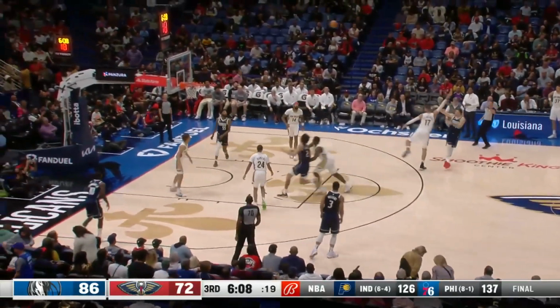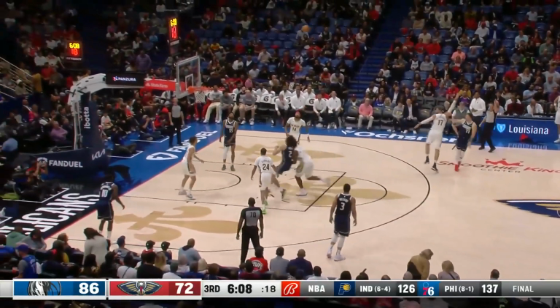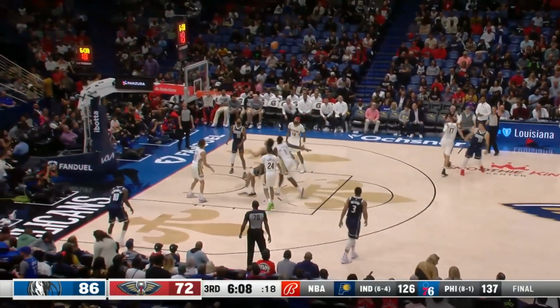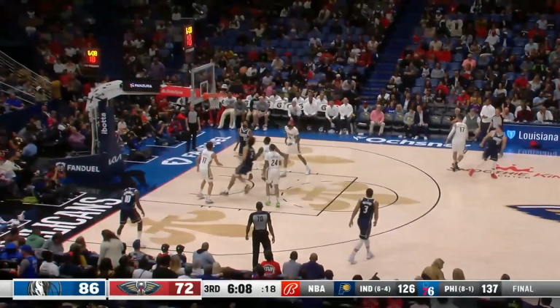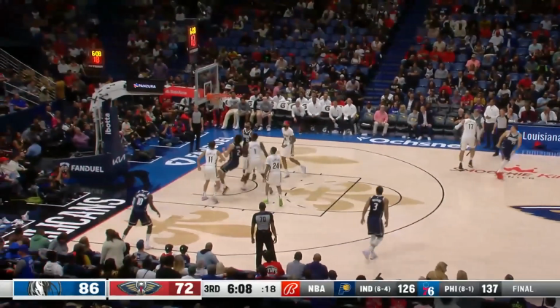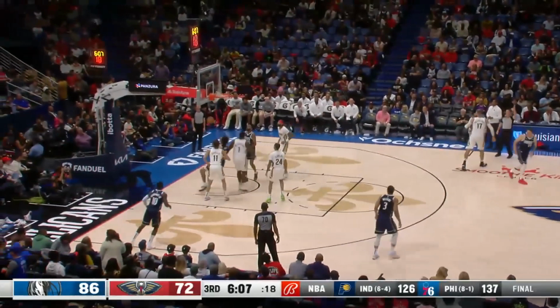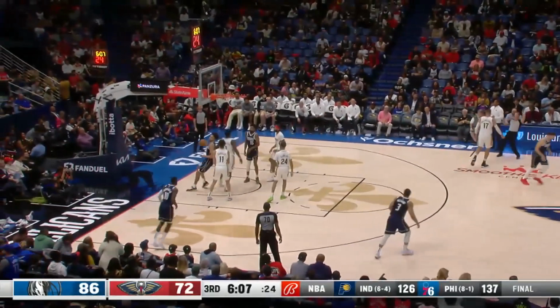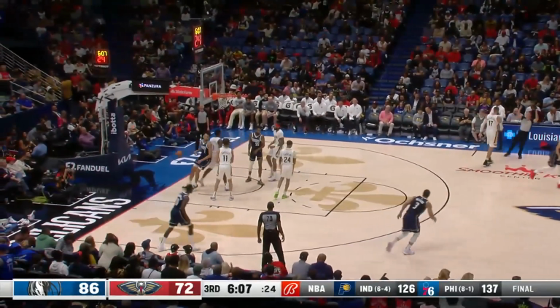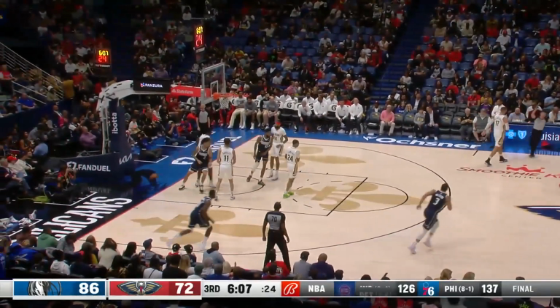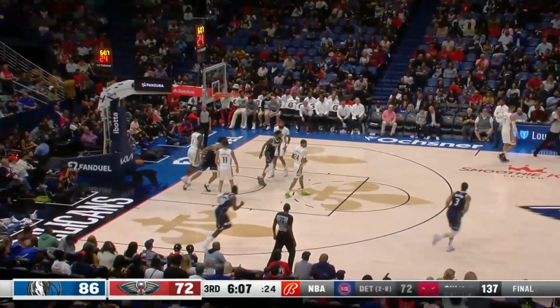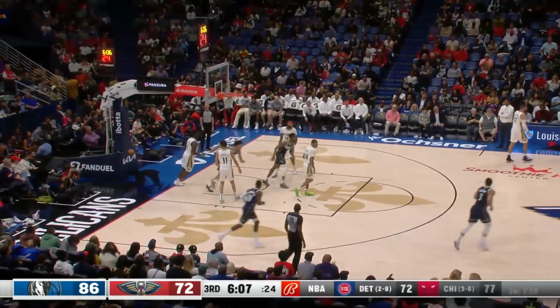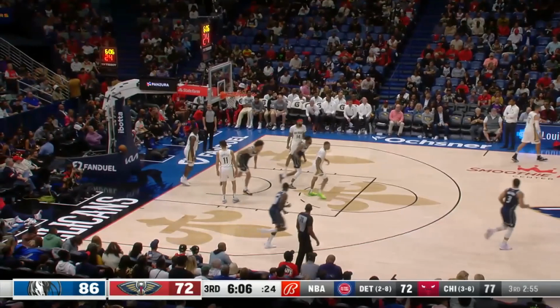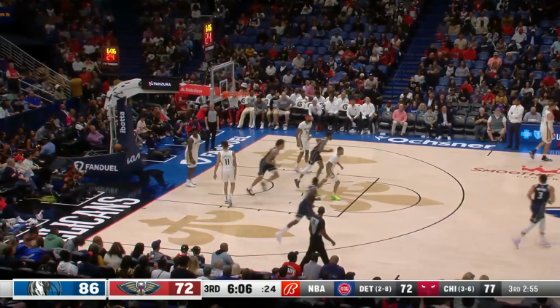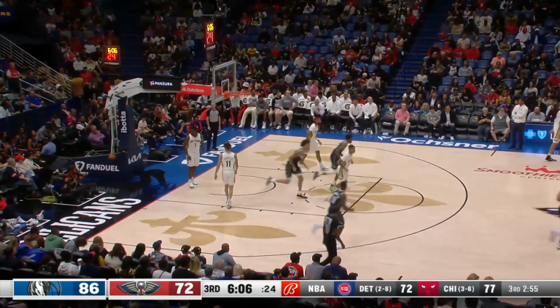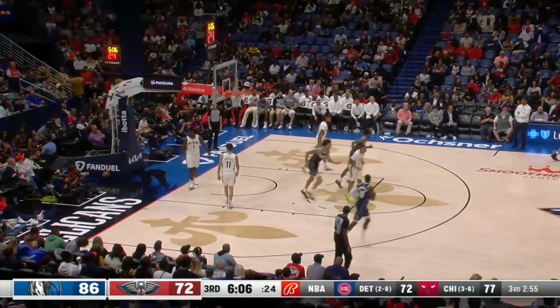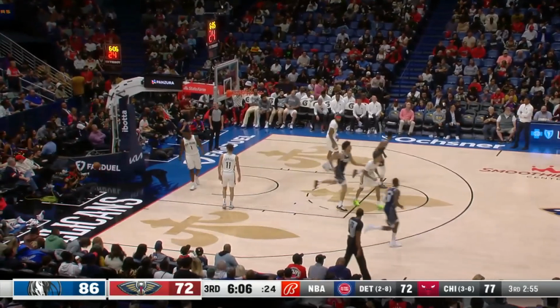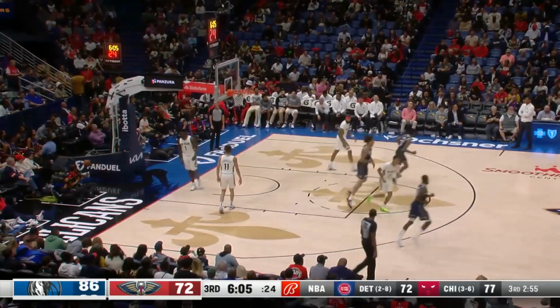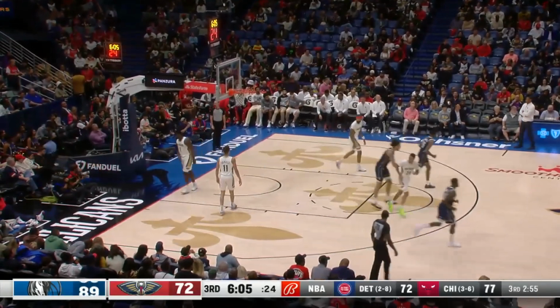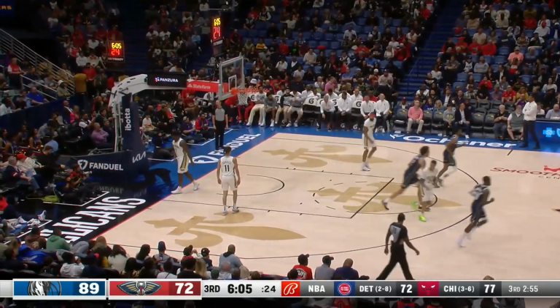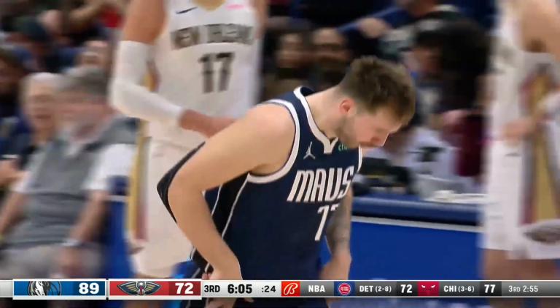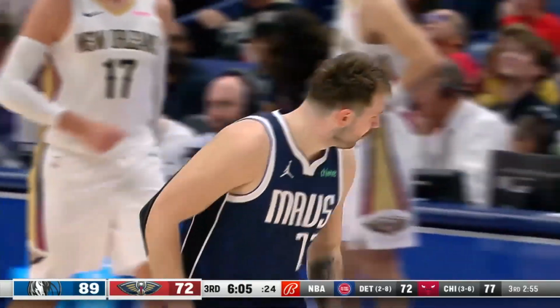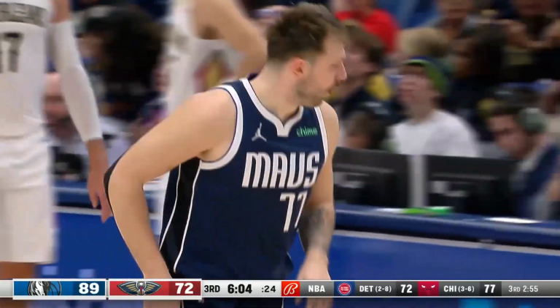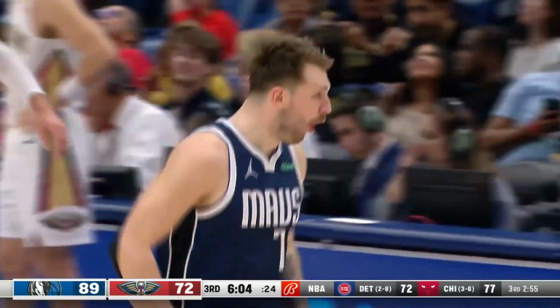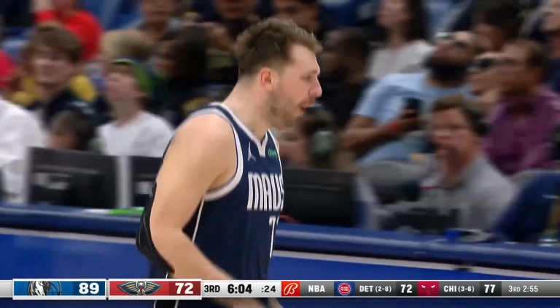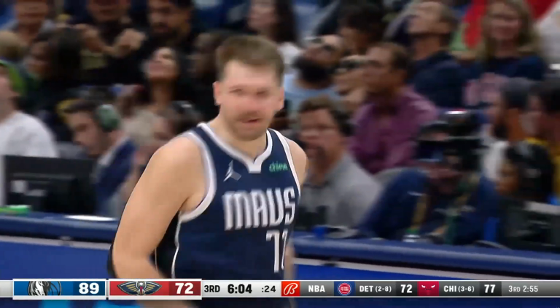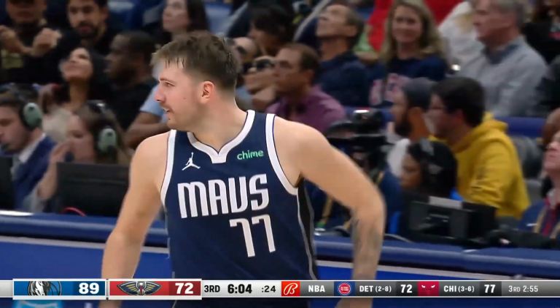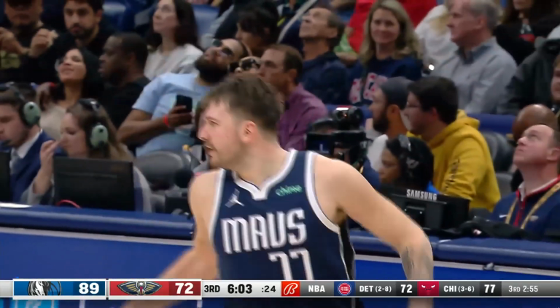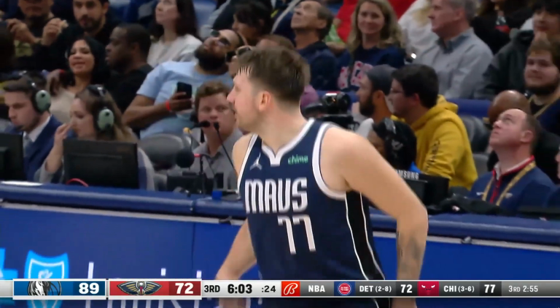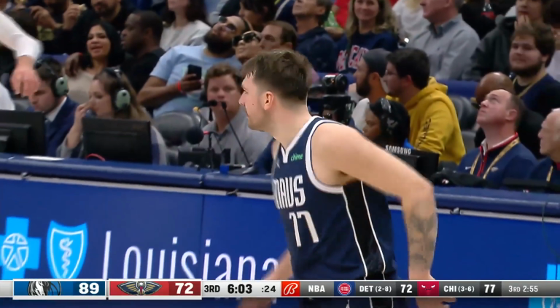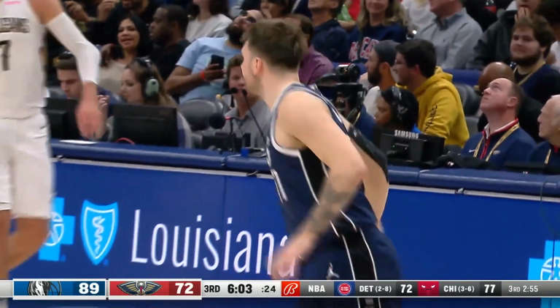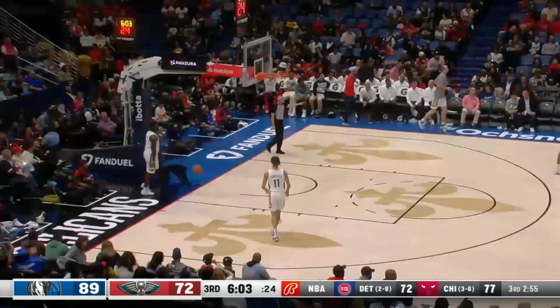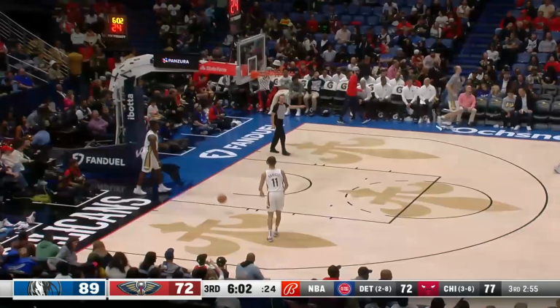Luka. That's a killer — 17 is the biggest lead of the night, and it's 6 minutes gone in the third.